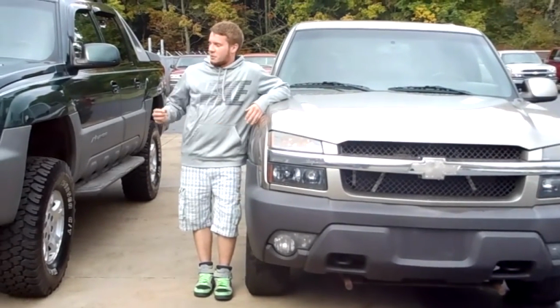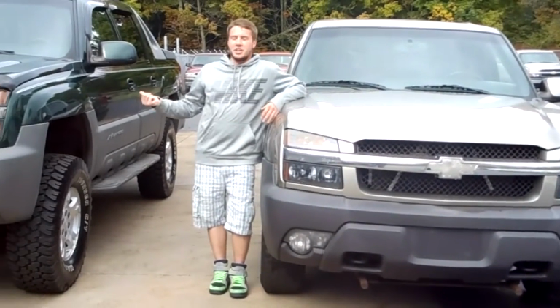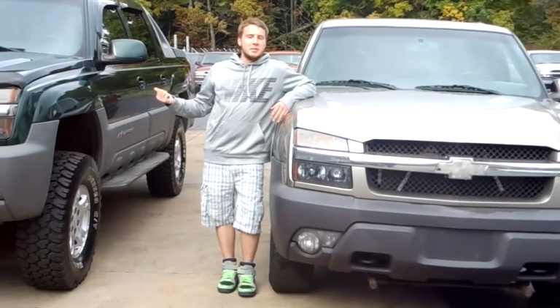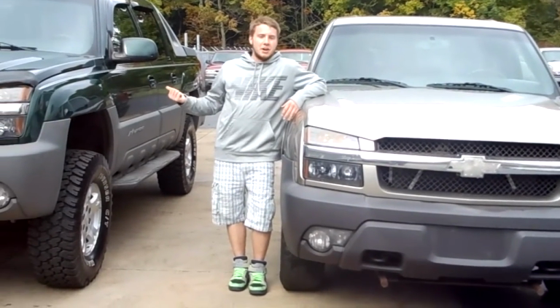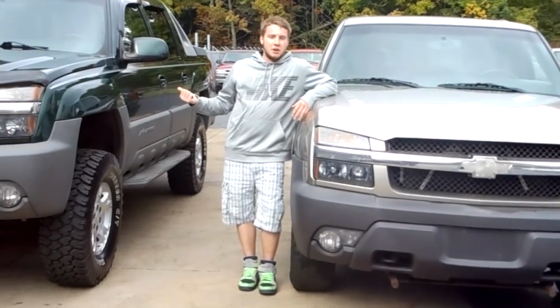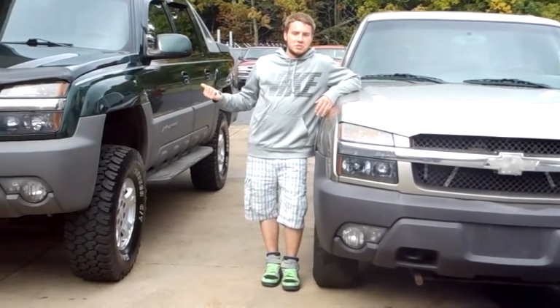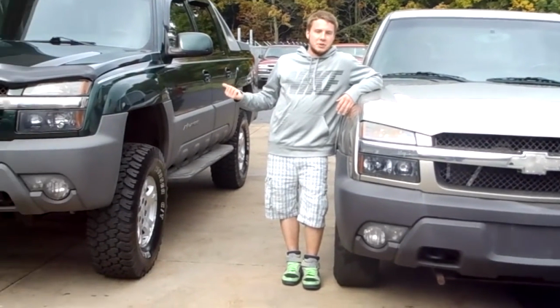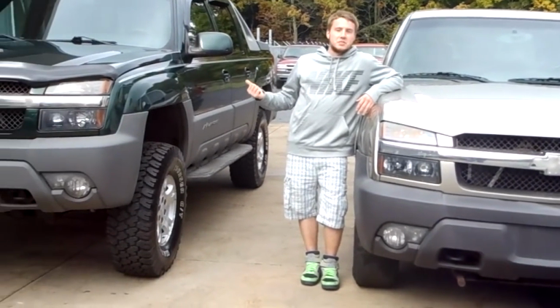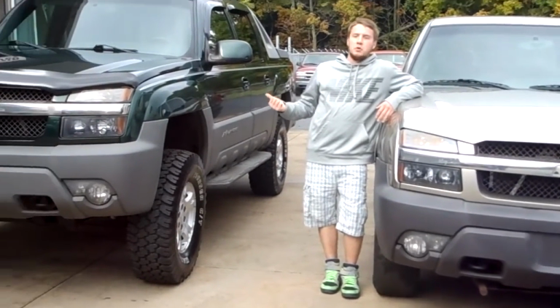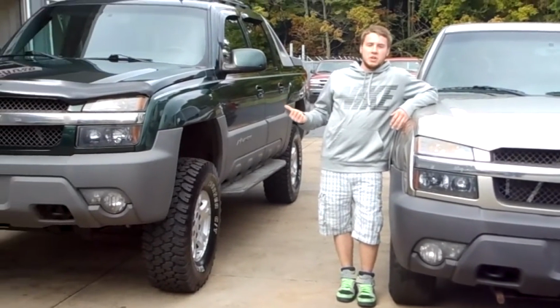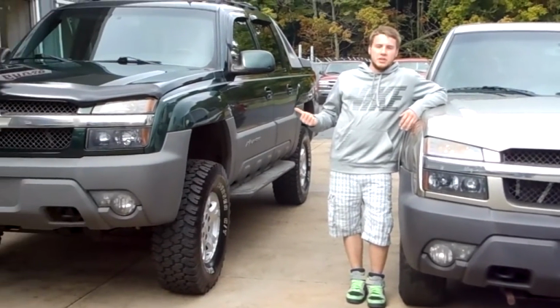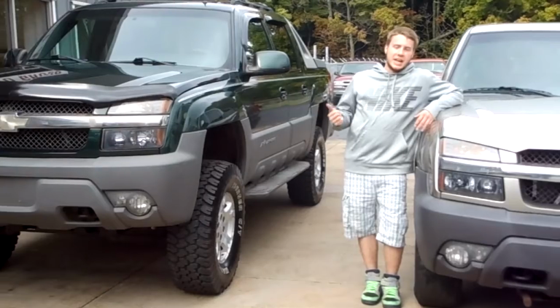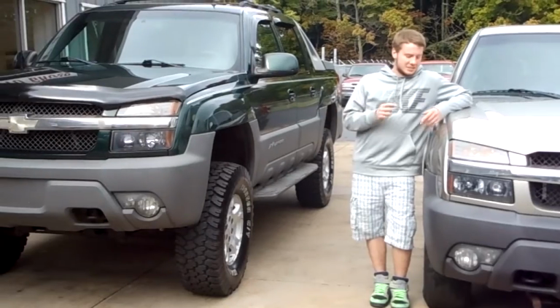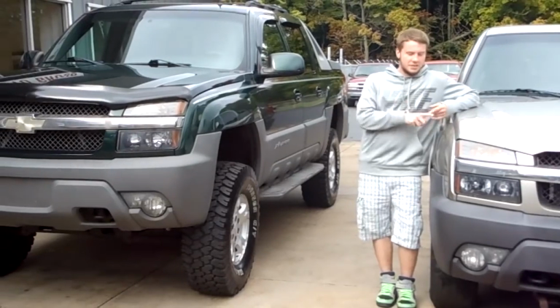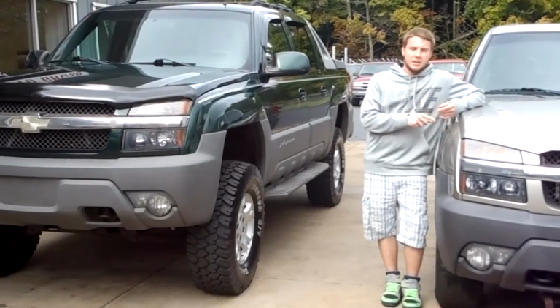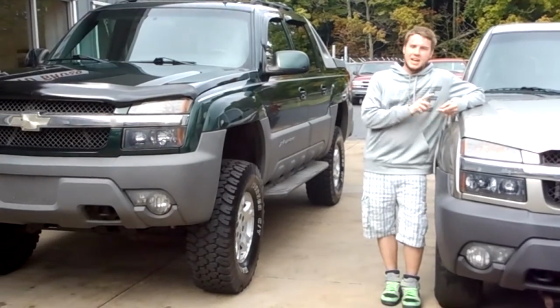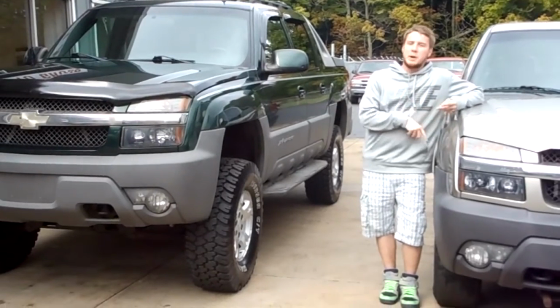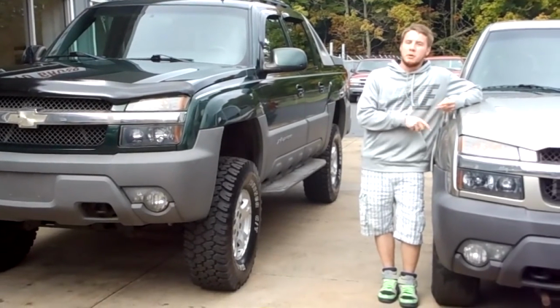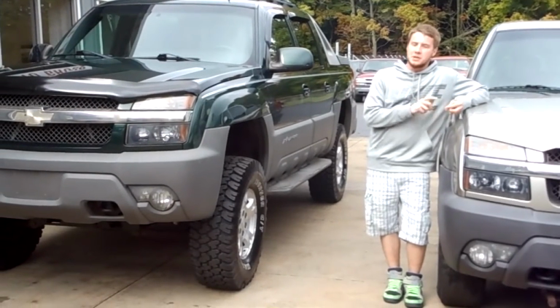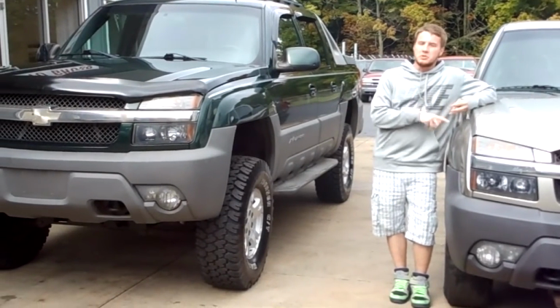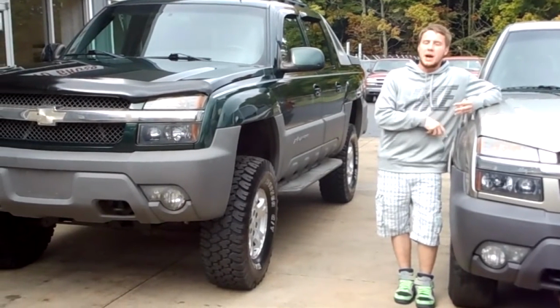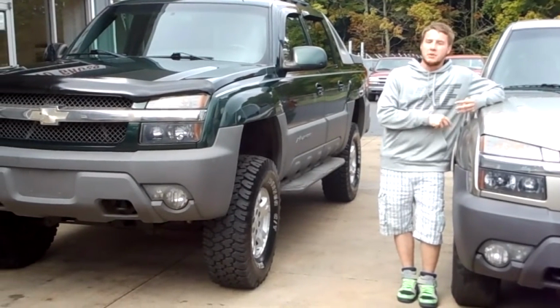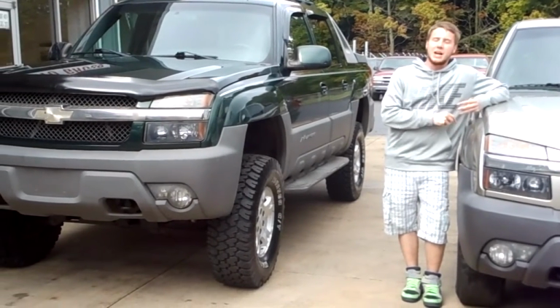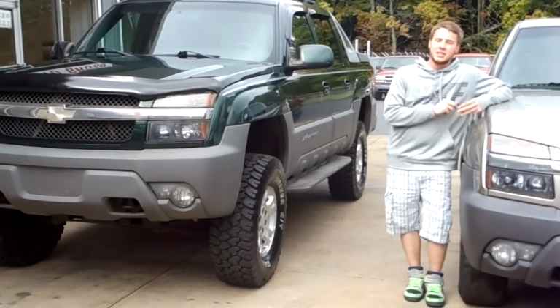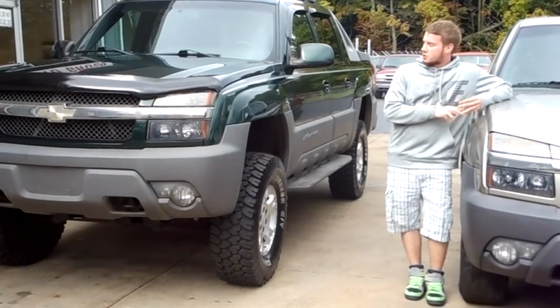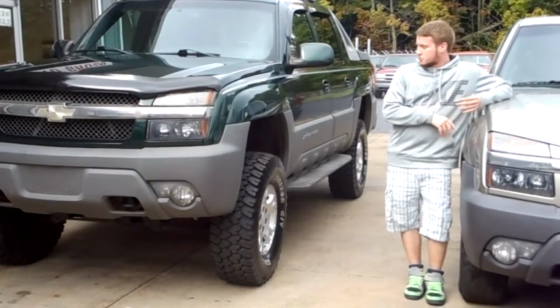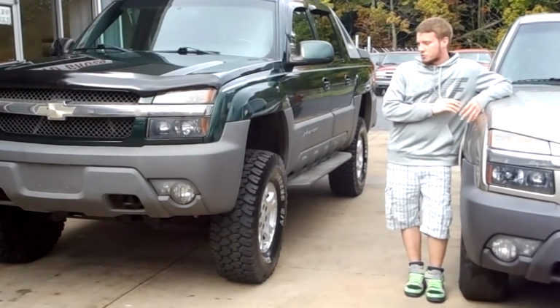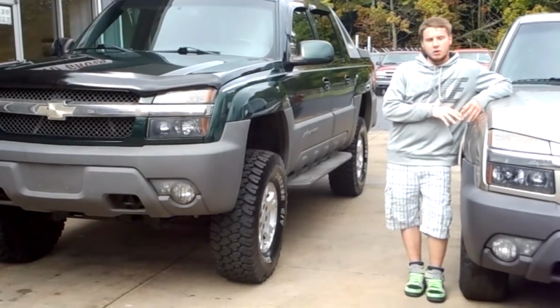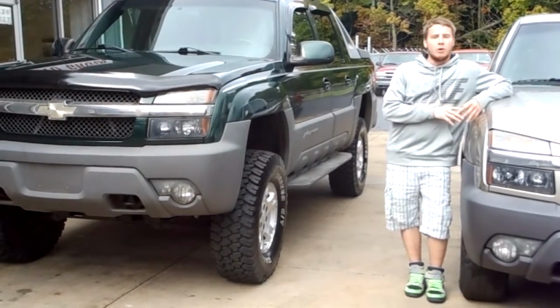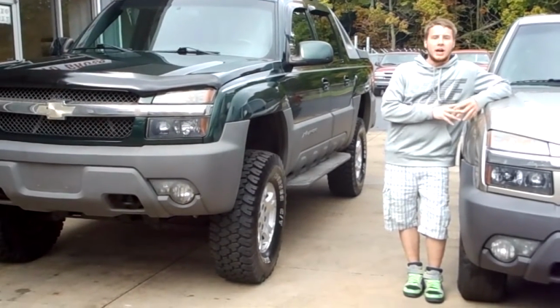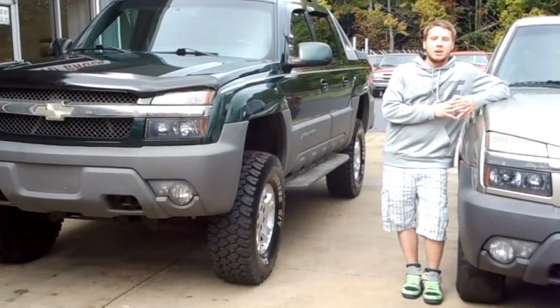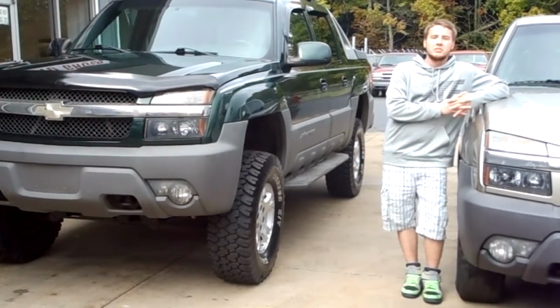I will tell you about our '02 — it is fully loaded. It has leather, power windows, power locks, cruise control — the whole nine yards.